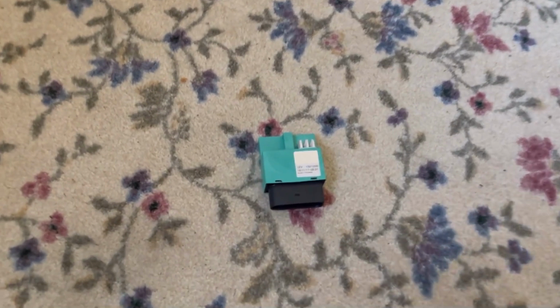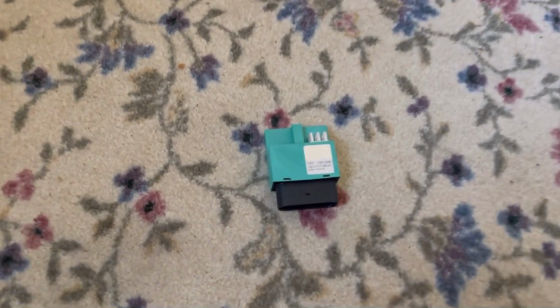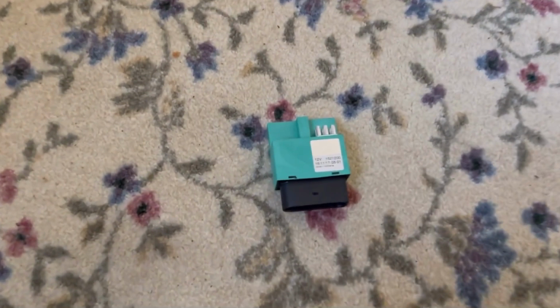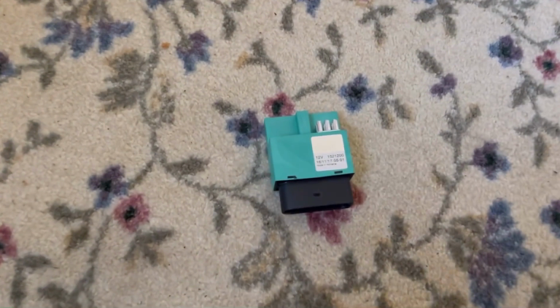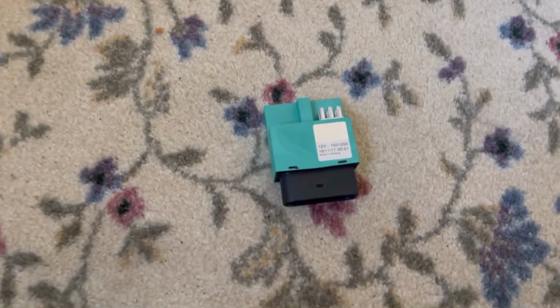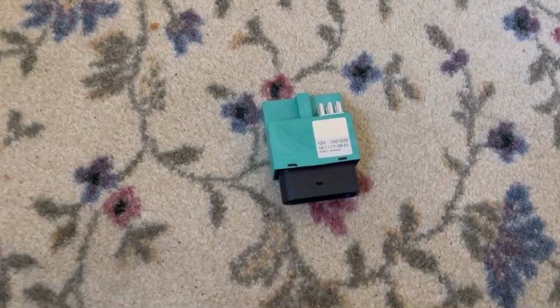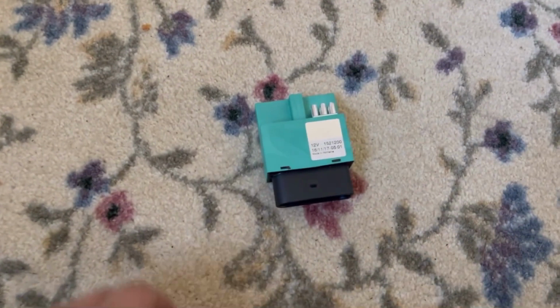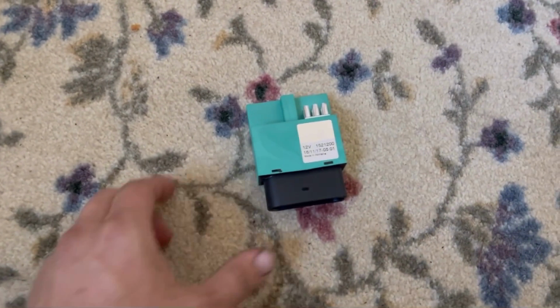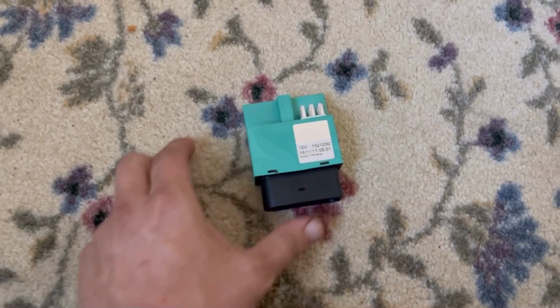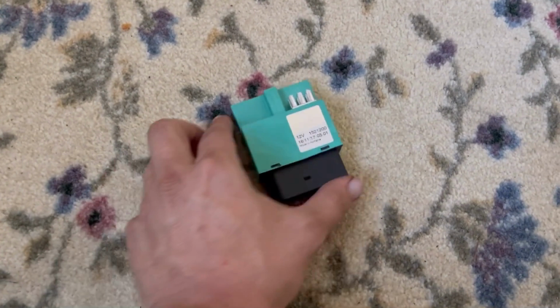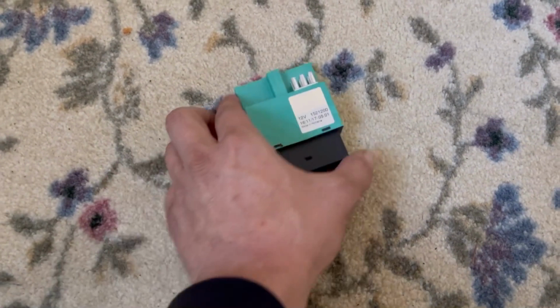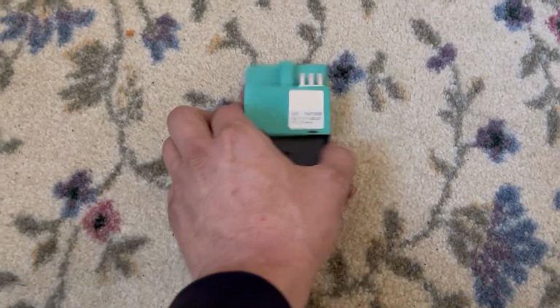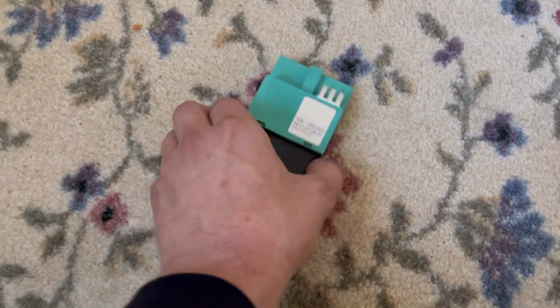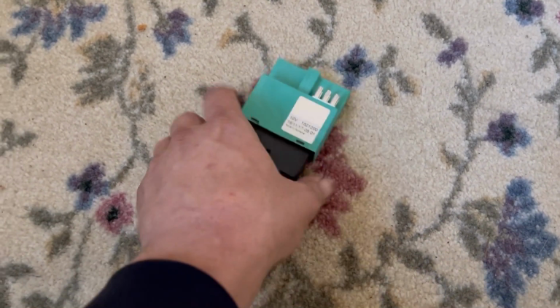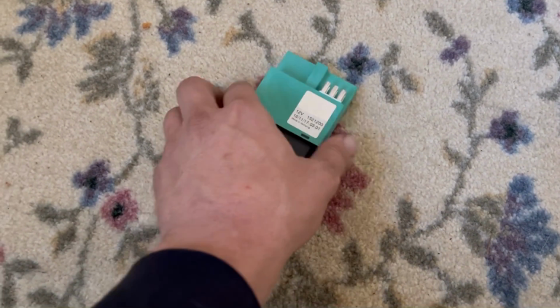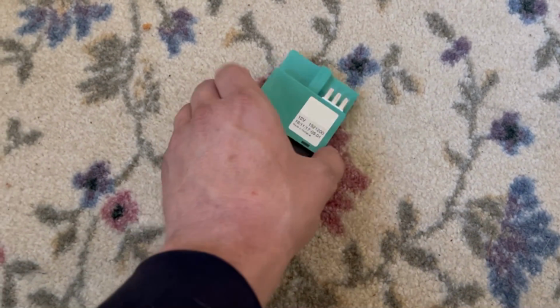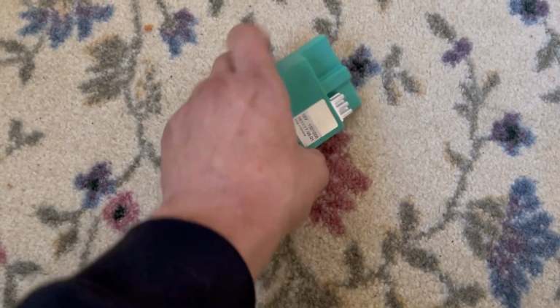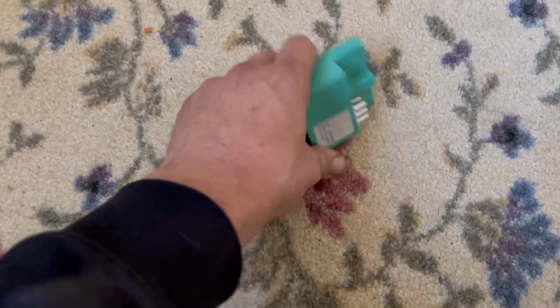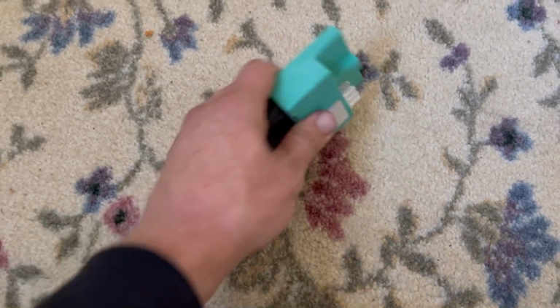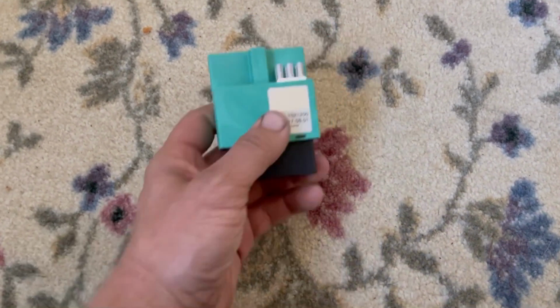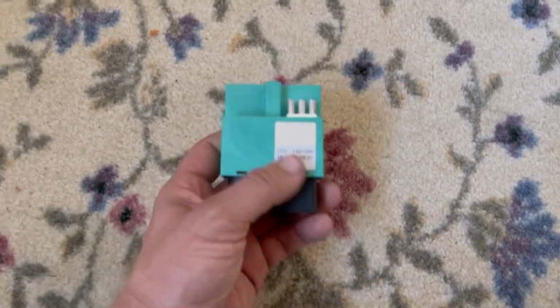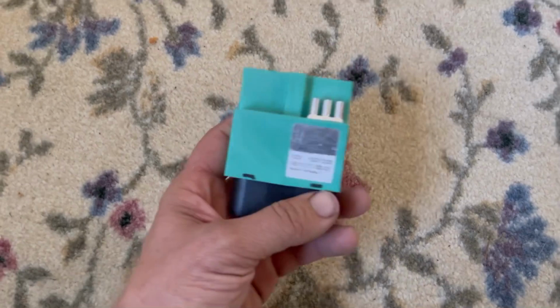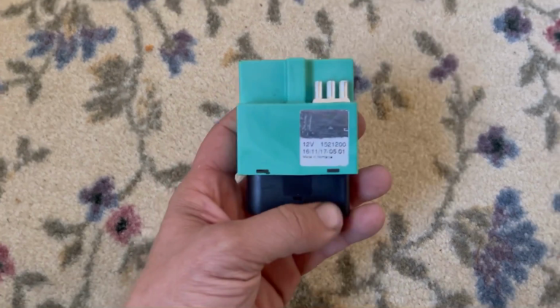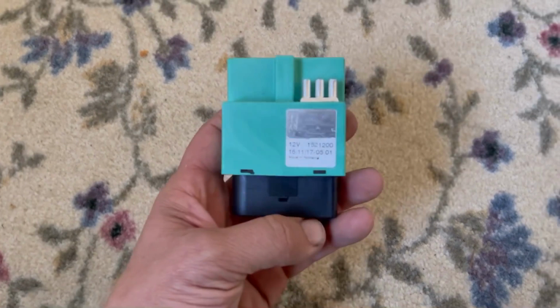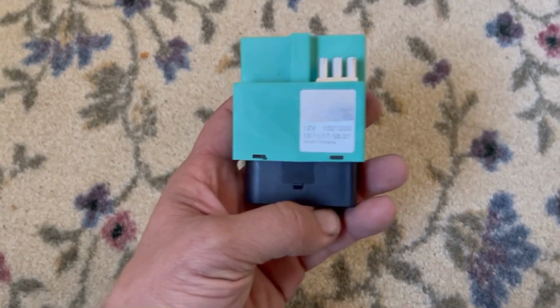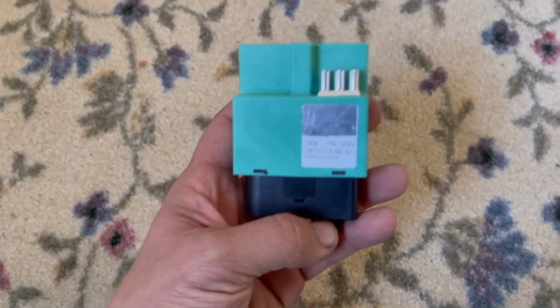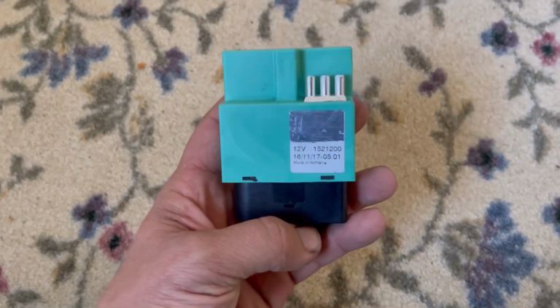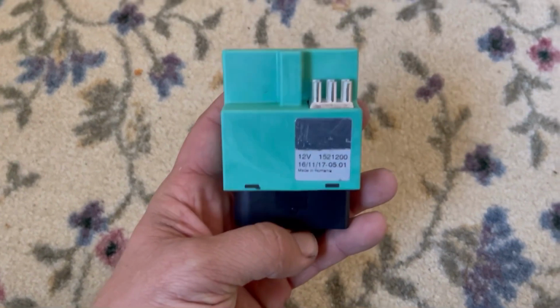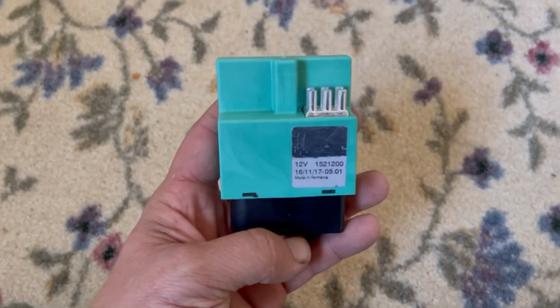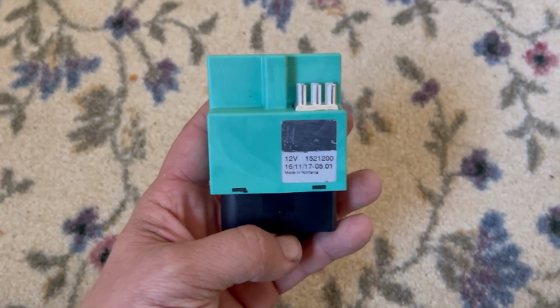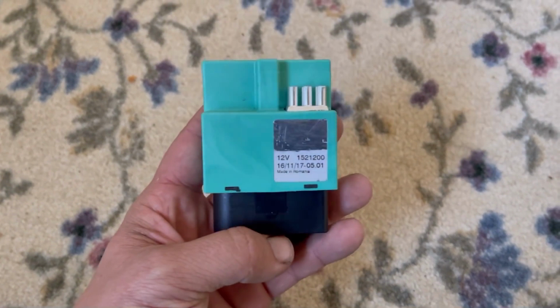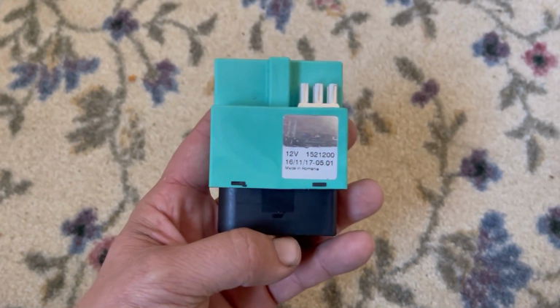NaptownTuner here — like and subscribe. In this video I'm going to be talking about this fuel pump control module.